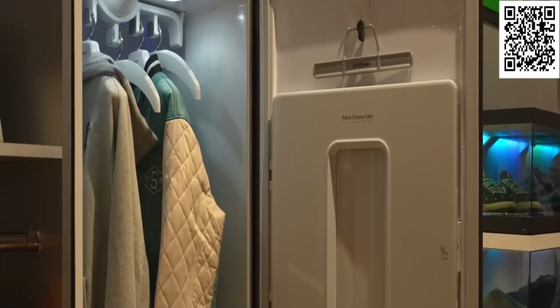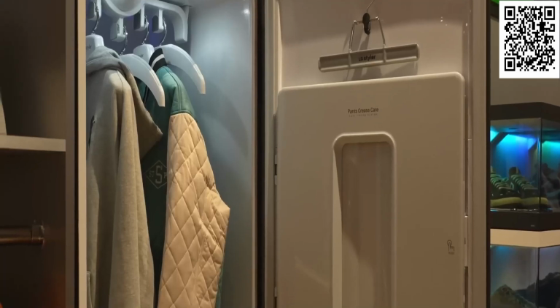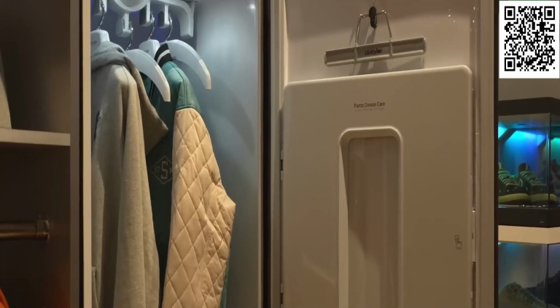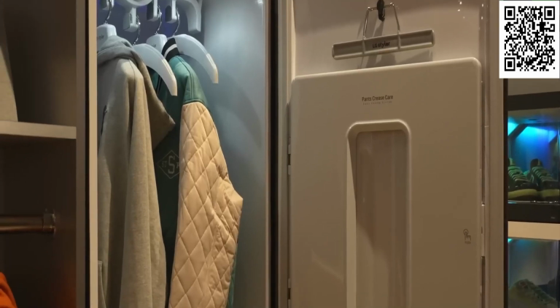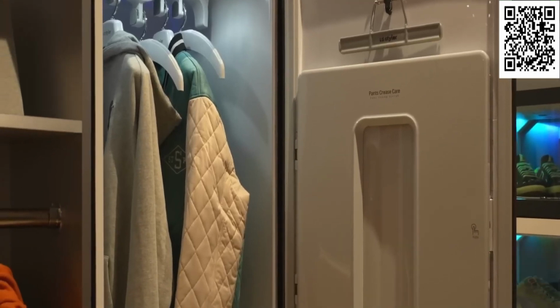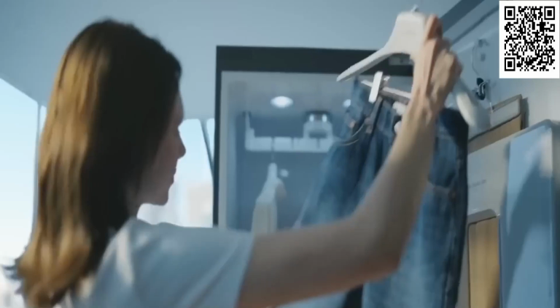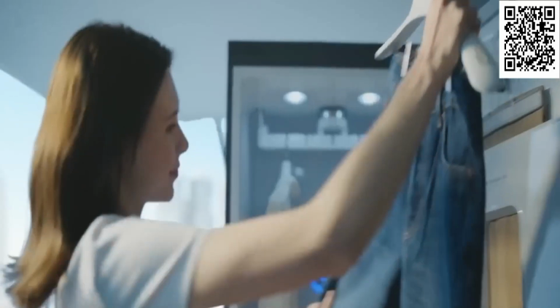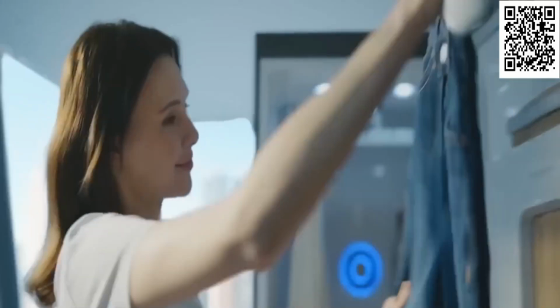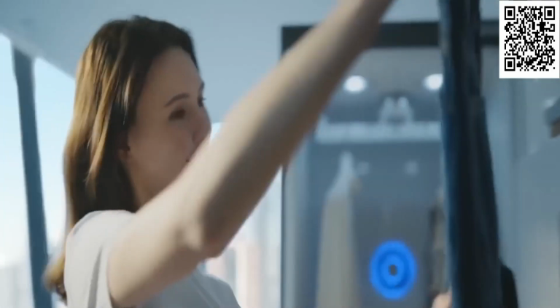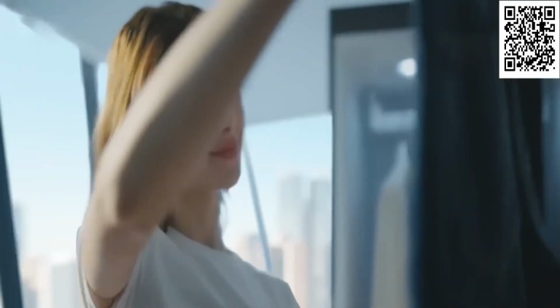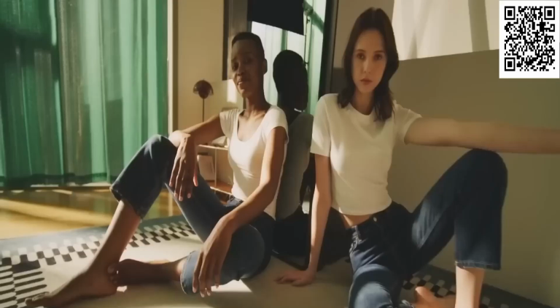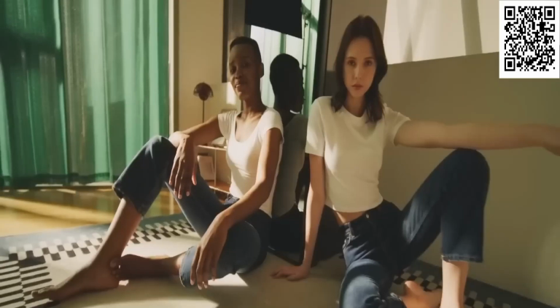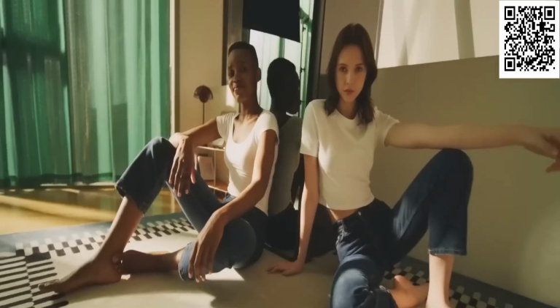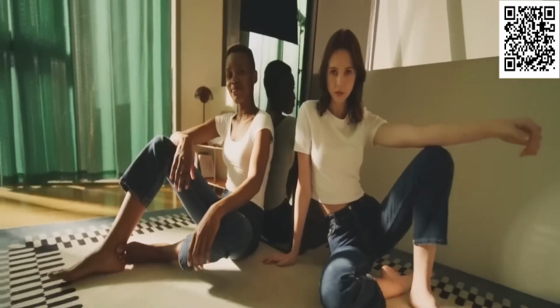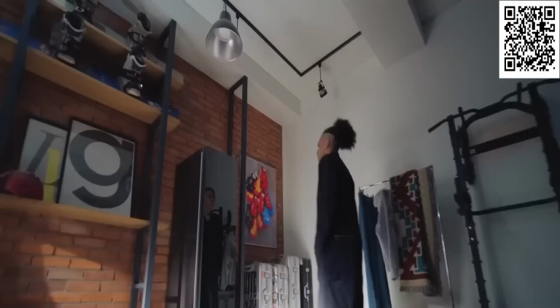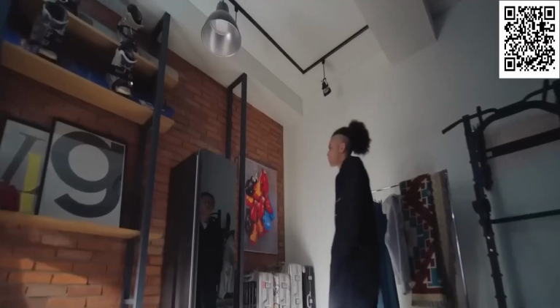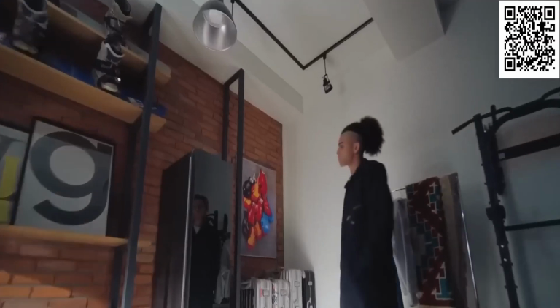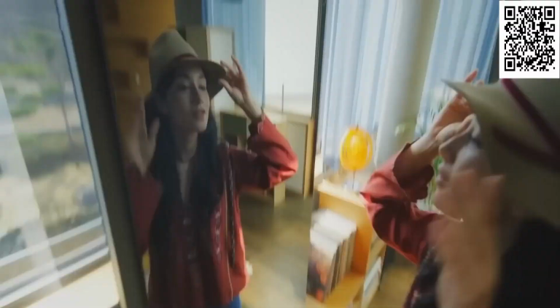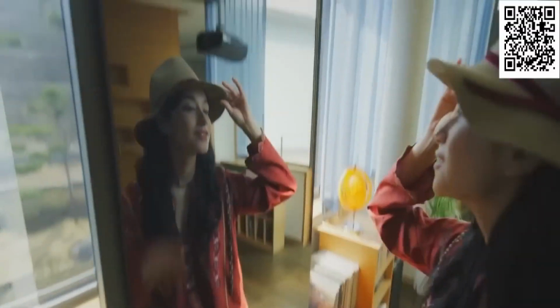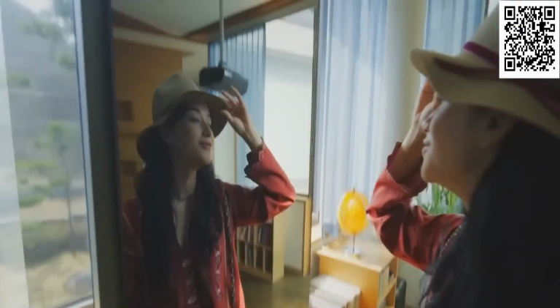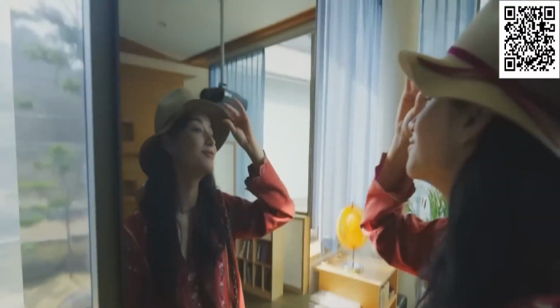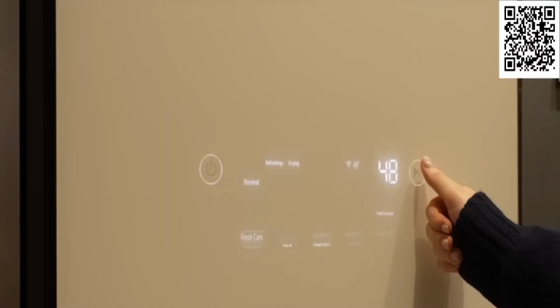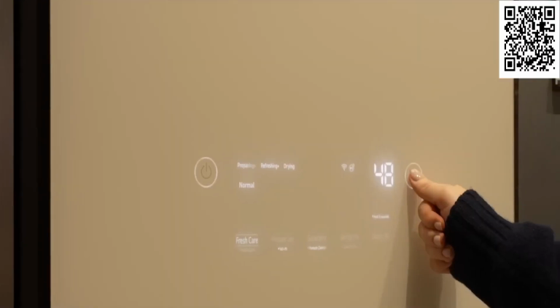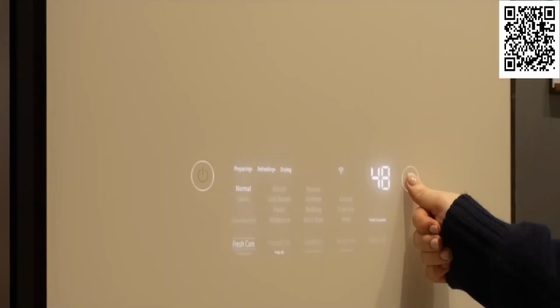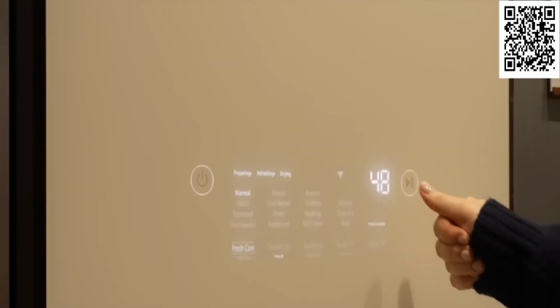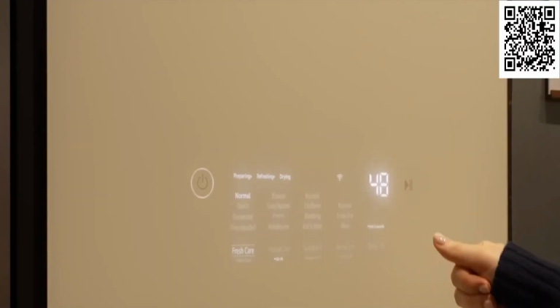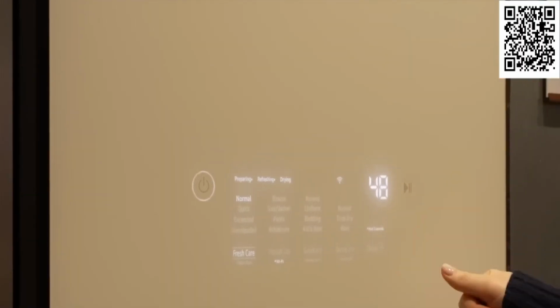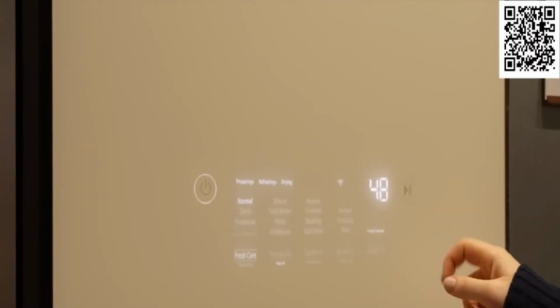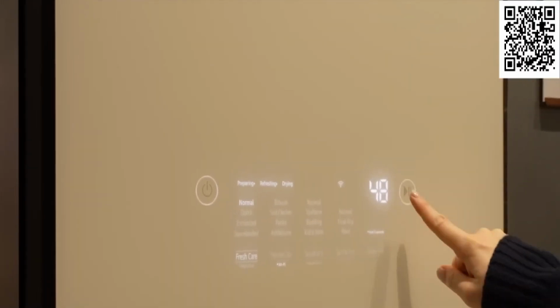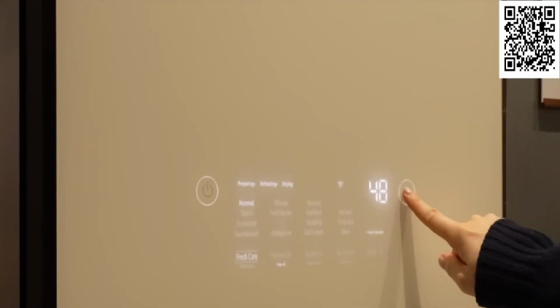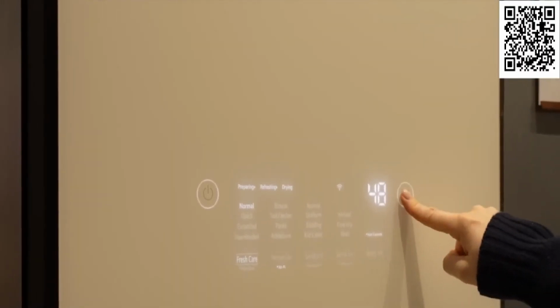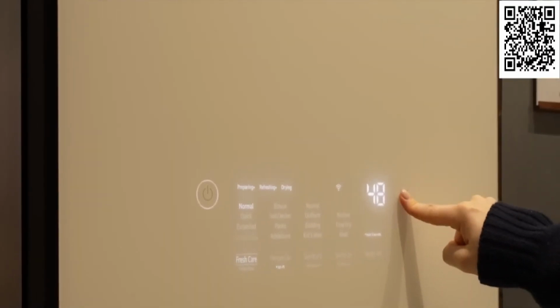There's even a pants press to add a neat, precise crease to your trousers. Just set all the adjustments on the touchscreen.